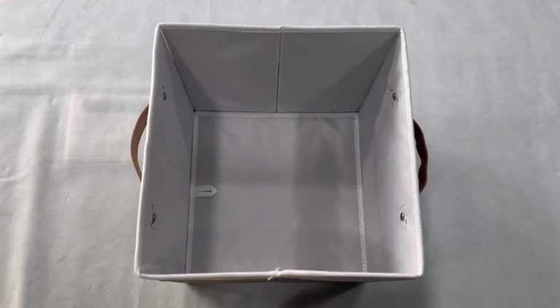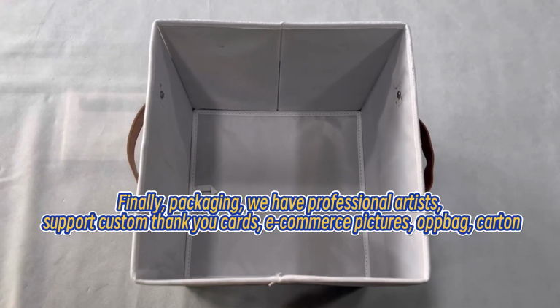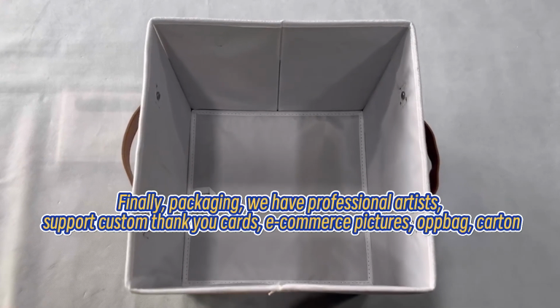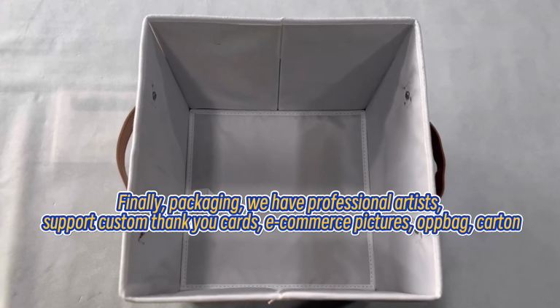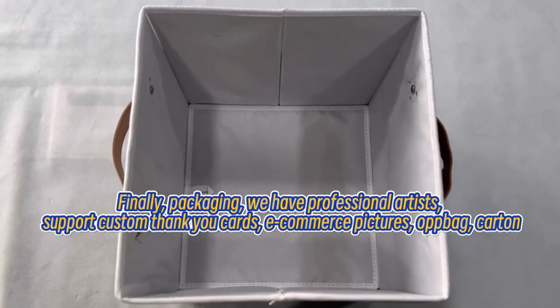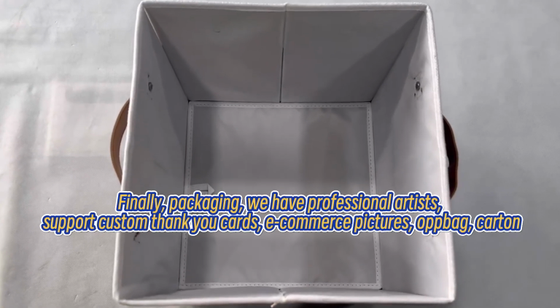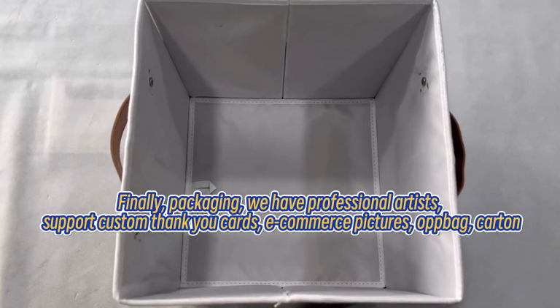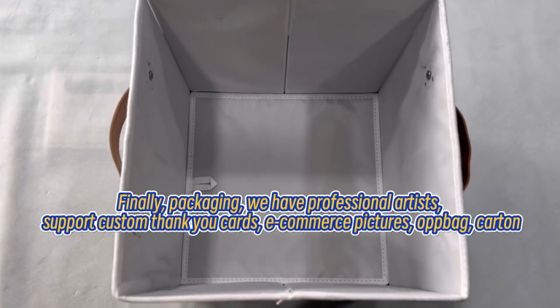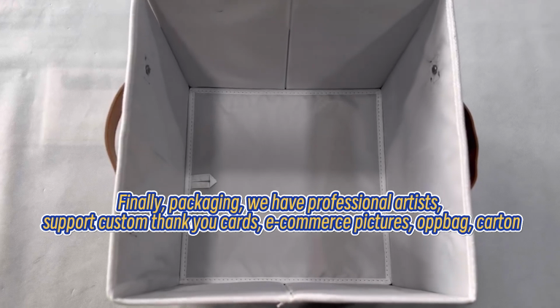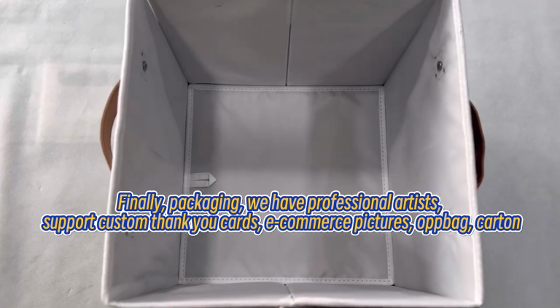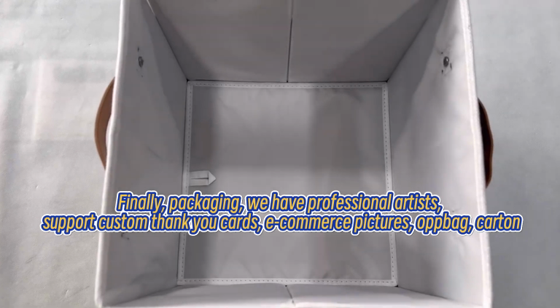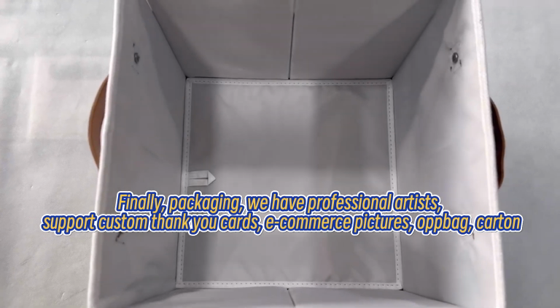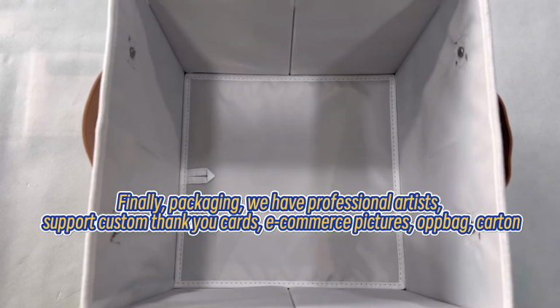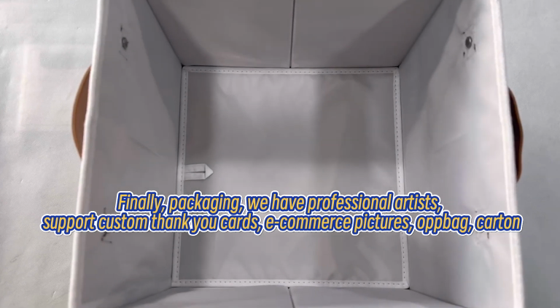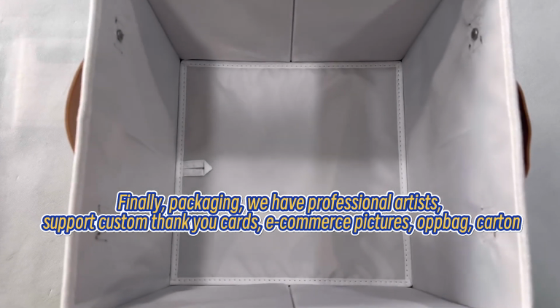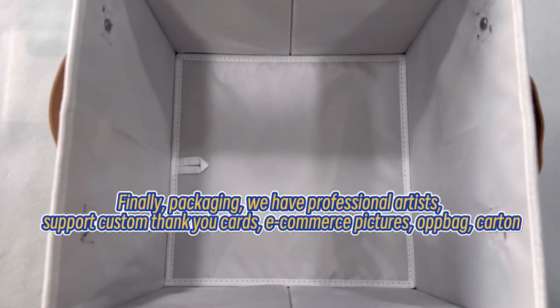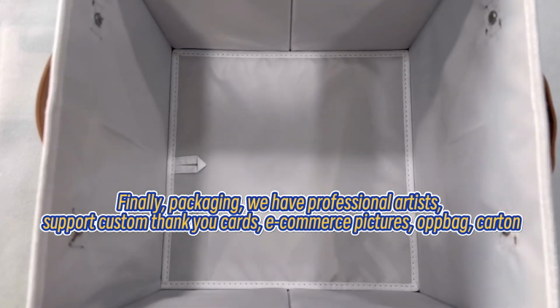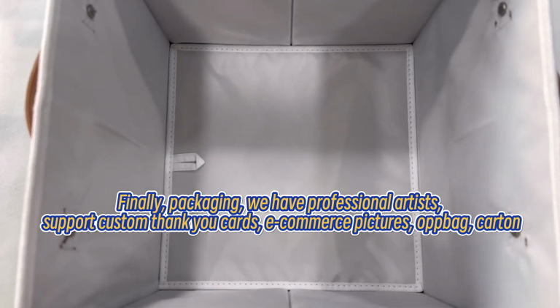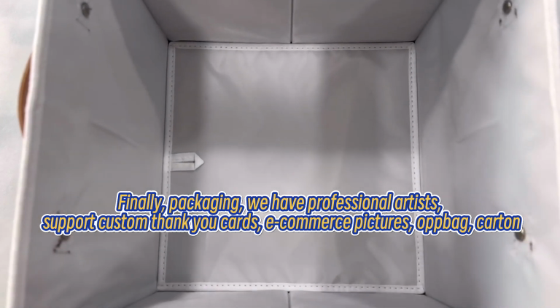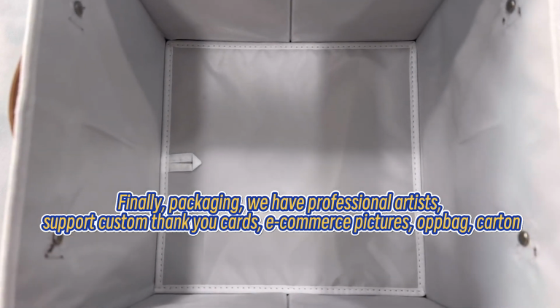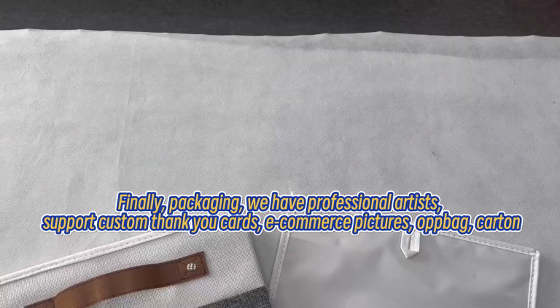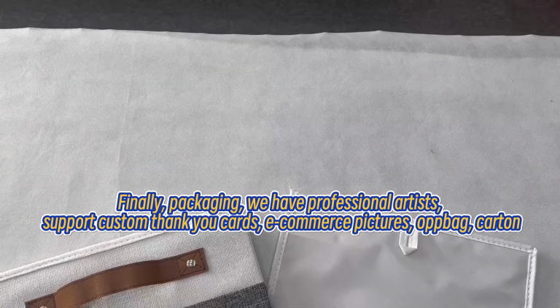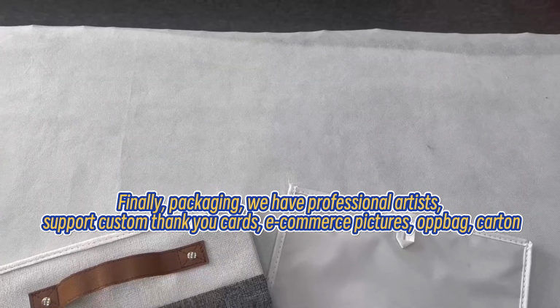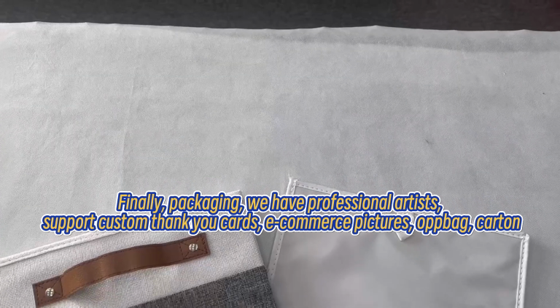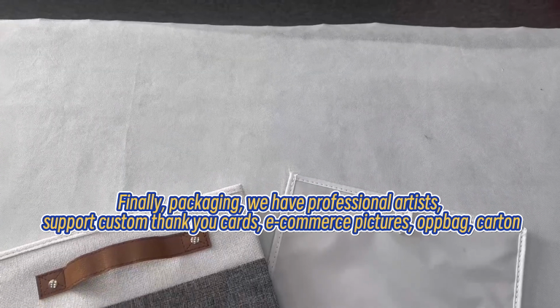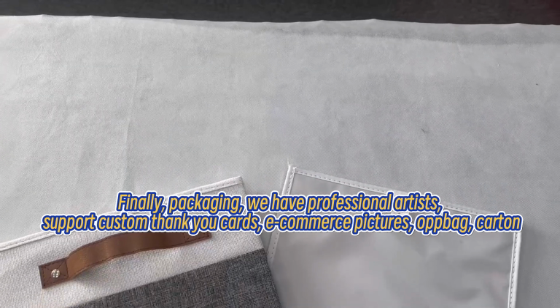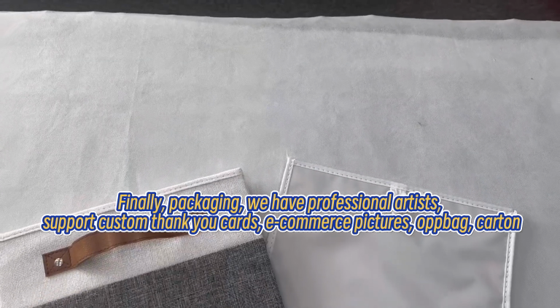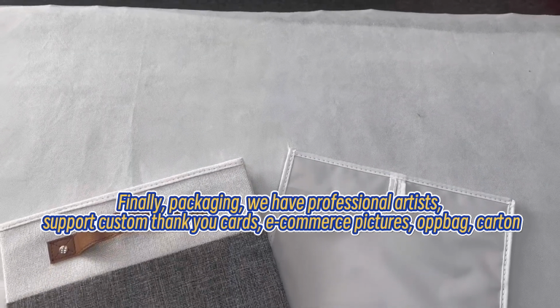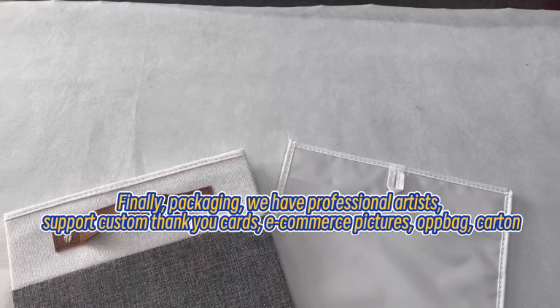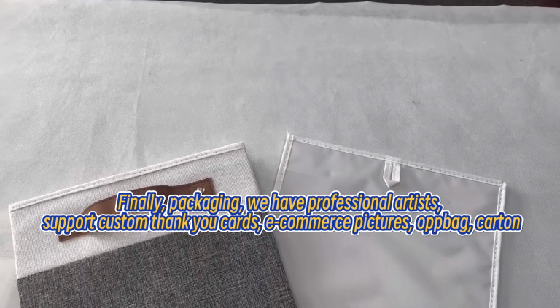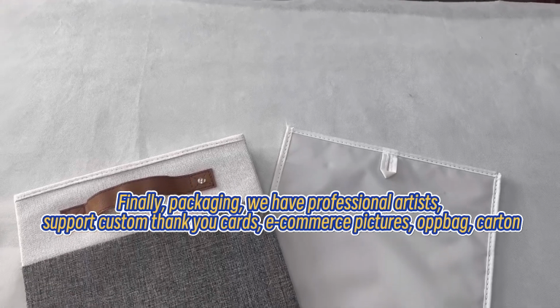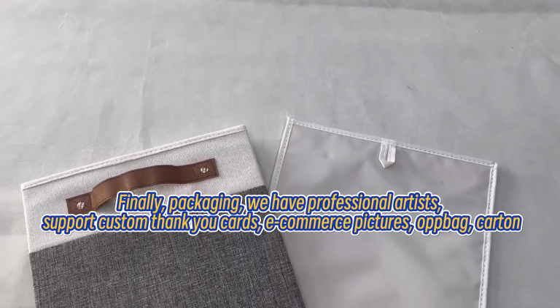Finally, packaging. We have professional artists. We support custom thank you cards, e-commerce pictures, OPP bag, and carton.